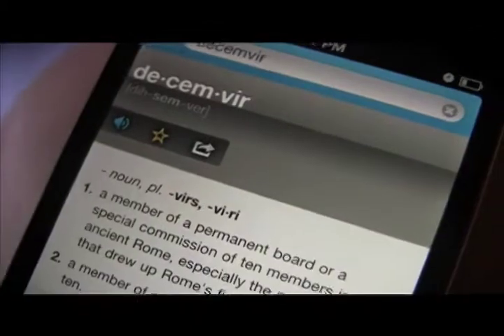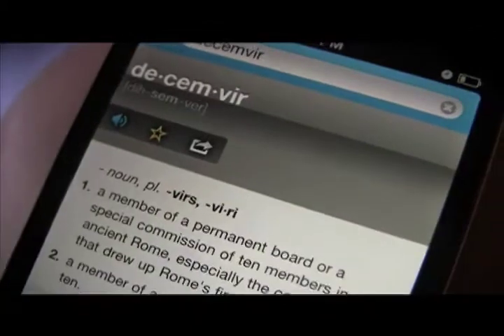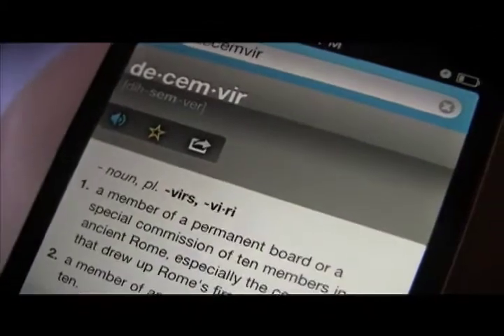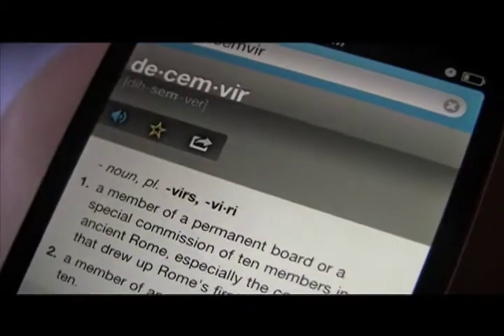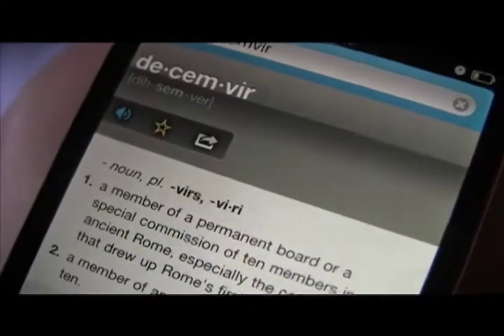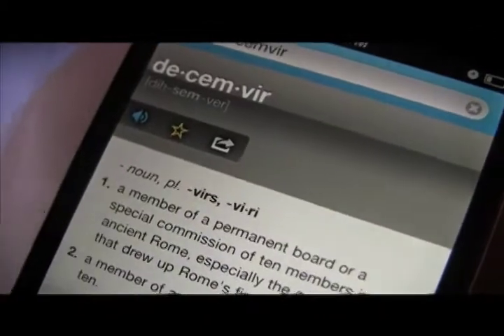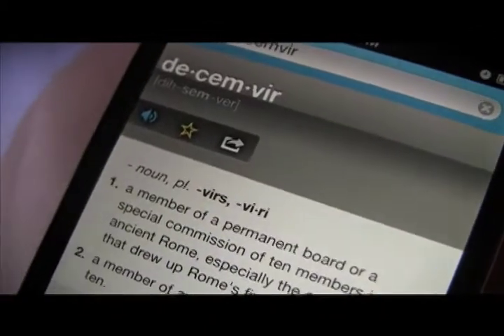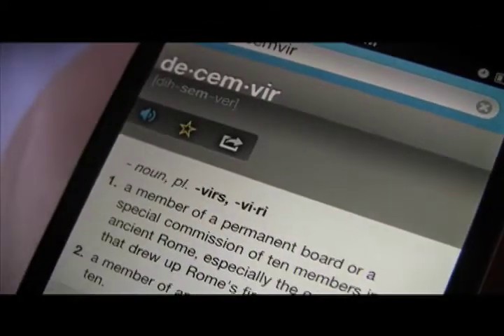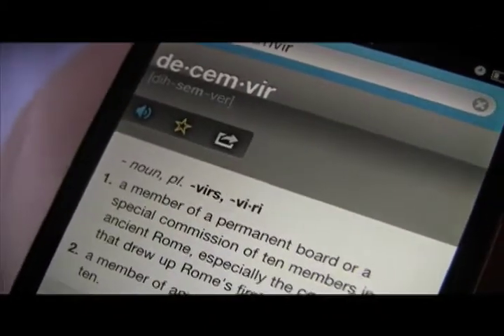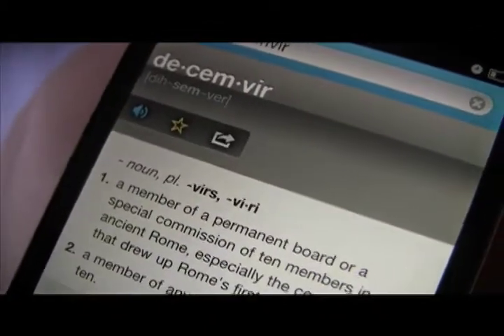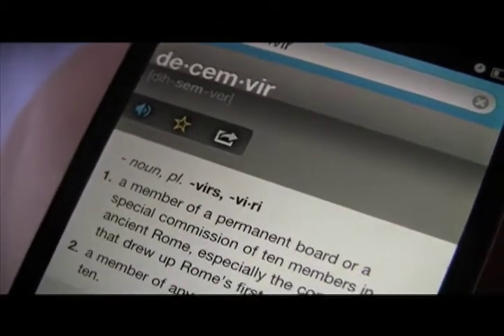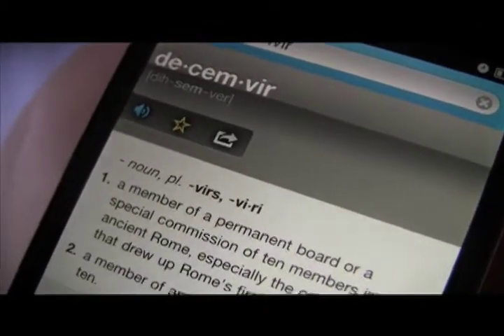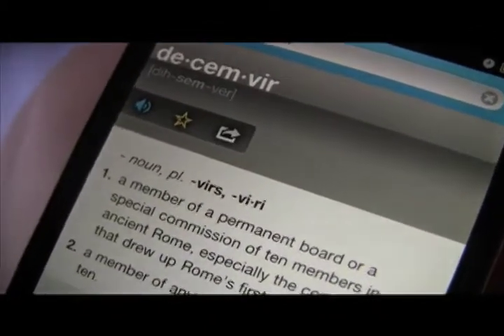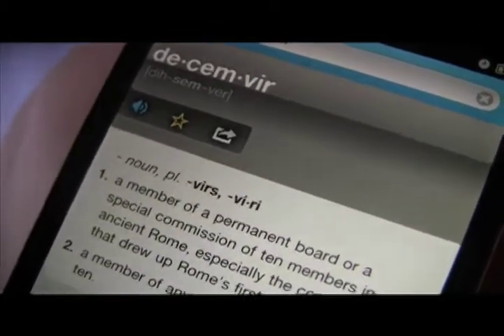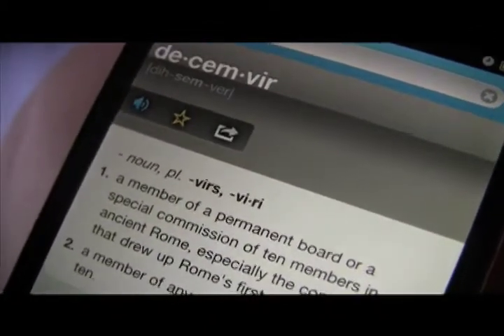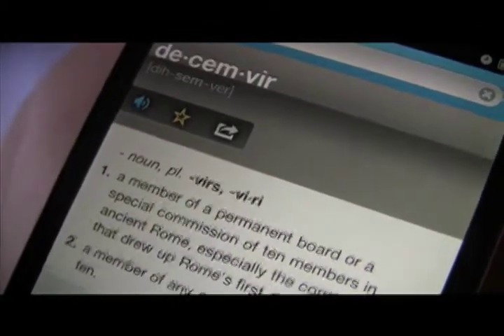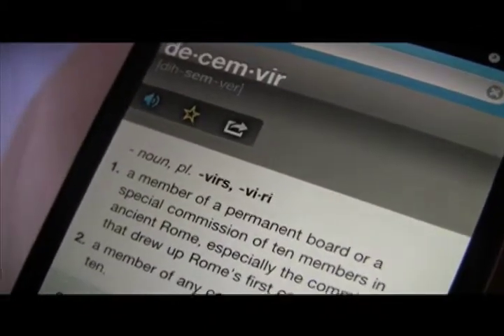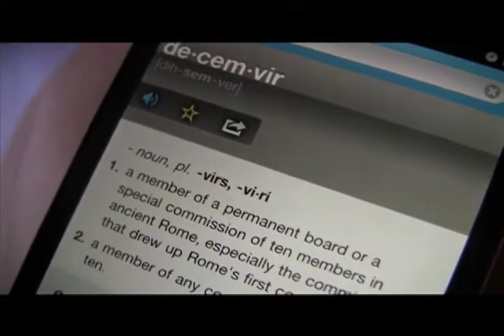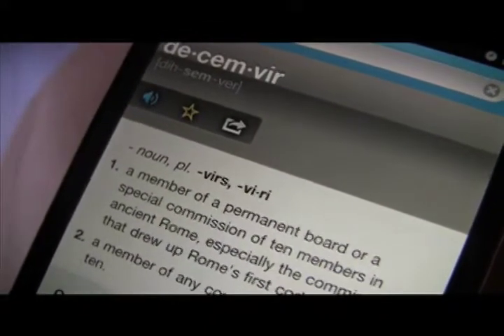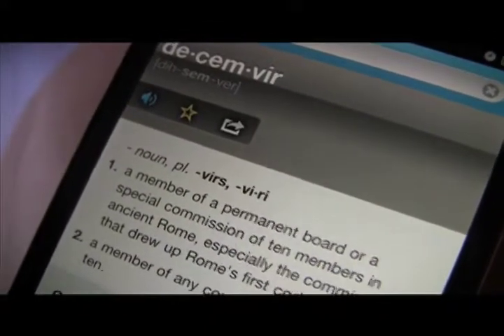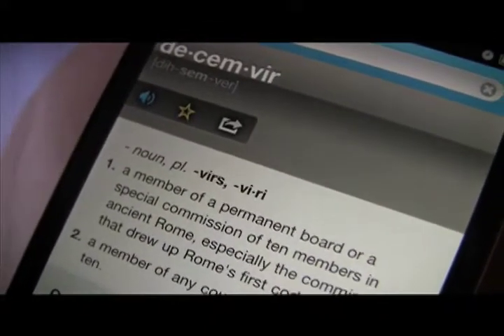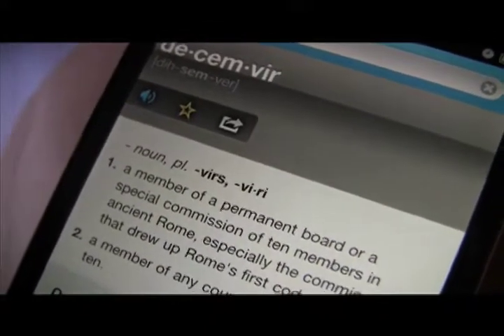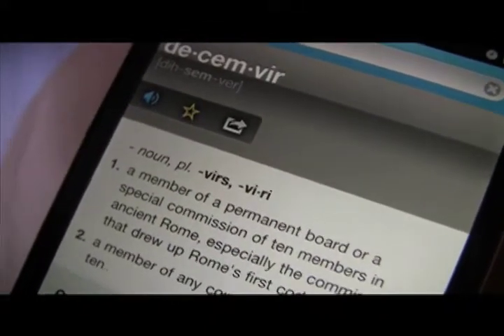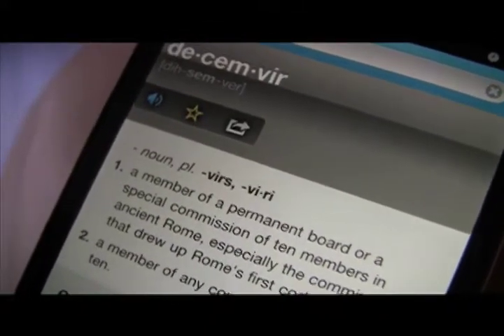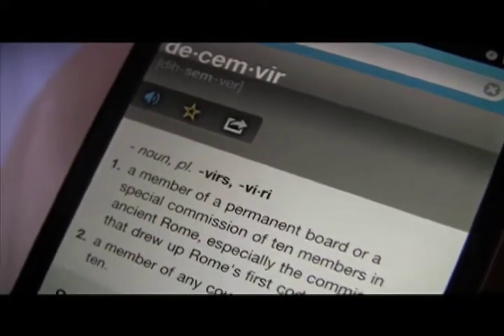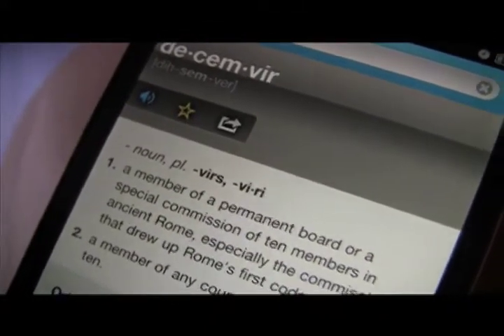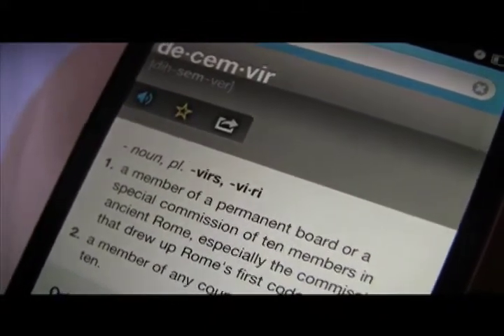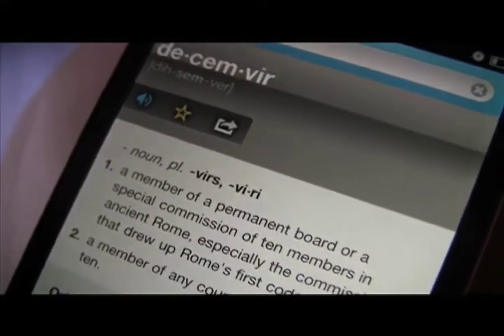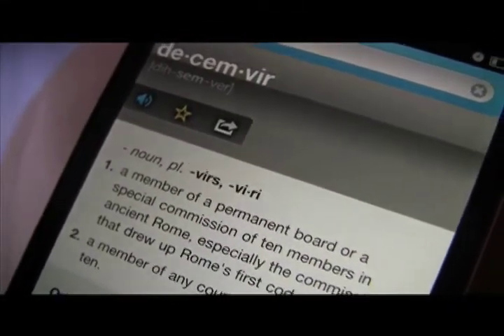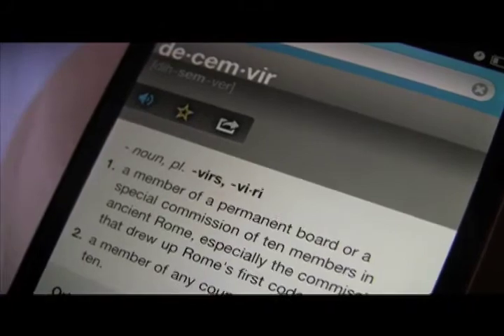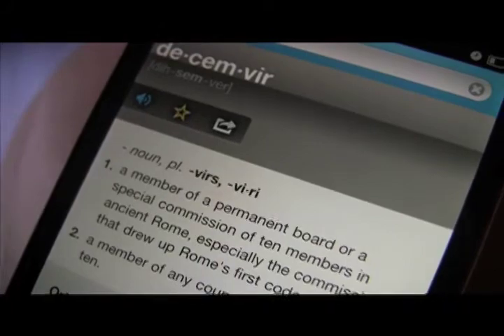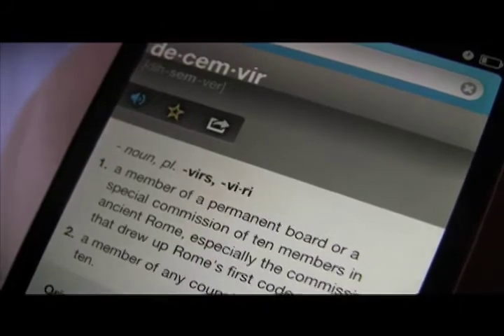Decemvir. Noun. A member of a permanent board or a special commission of 10 members in ancient Rome, especially the commission that drew up Rome's first code of law.